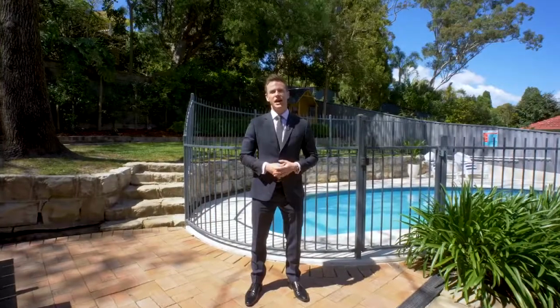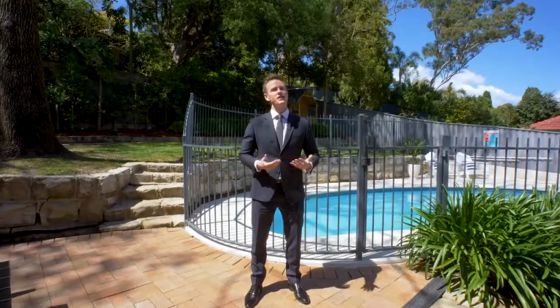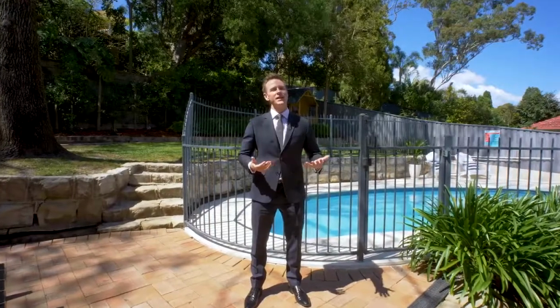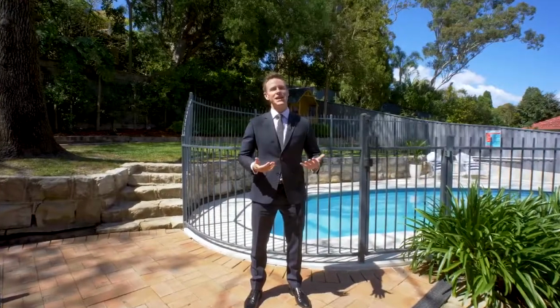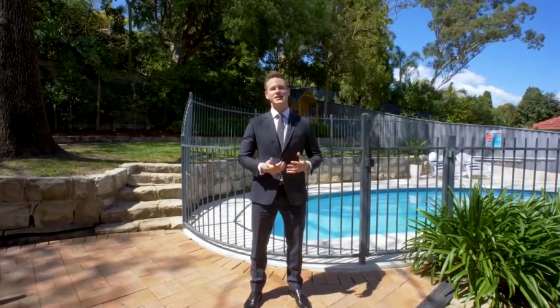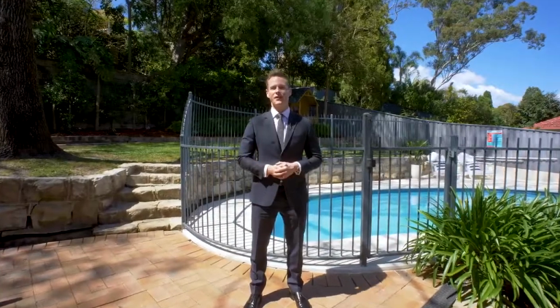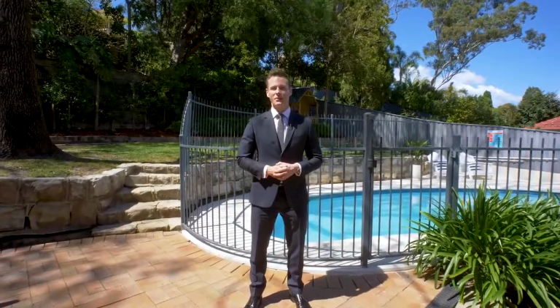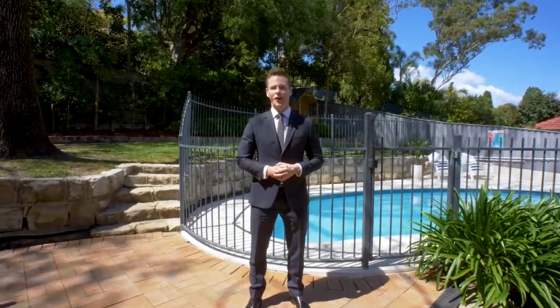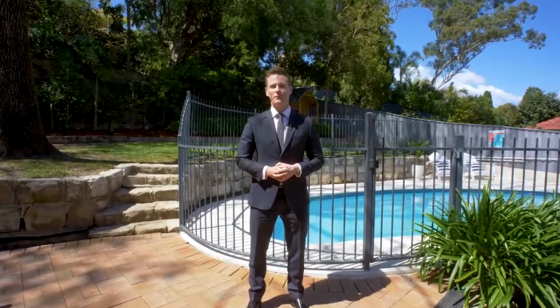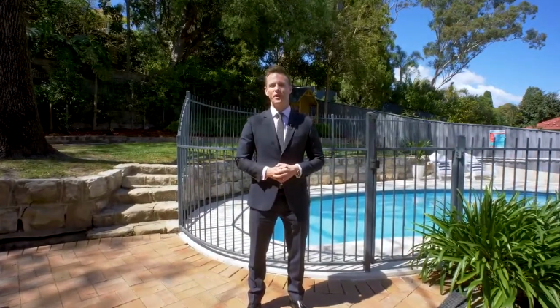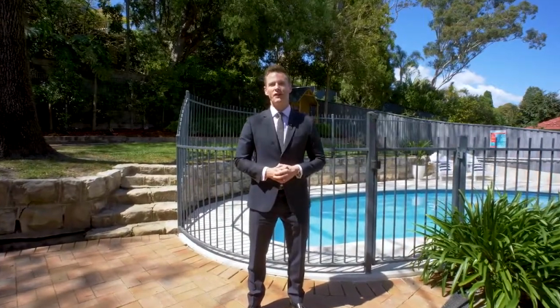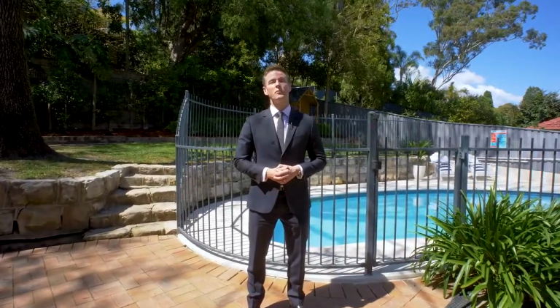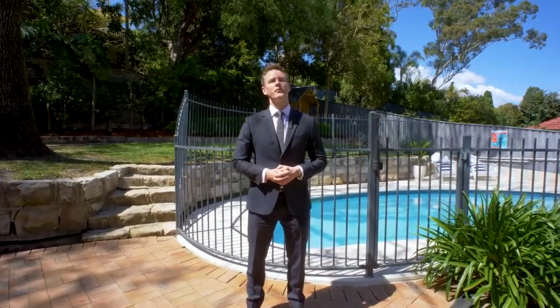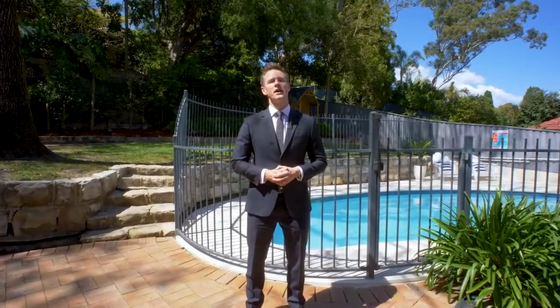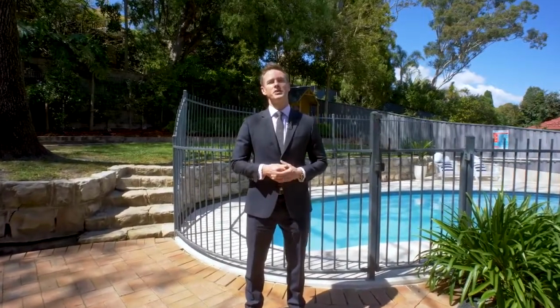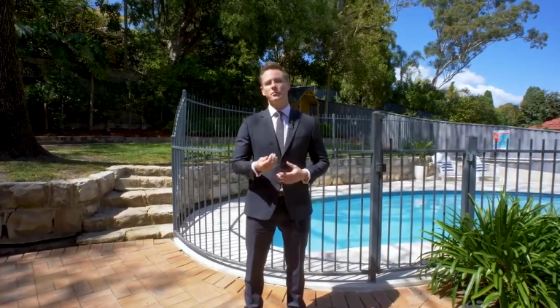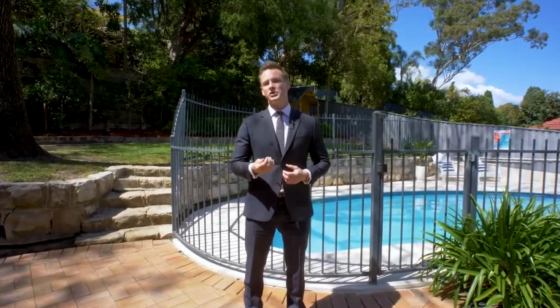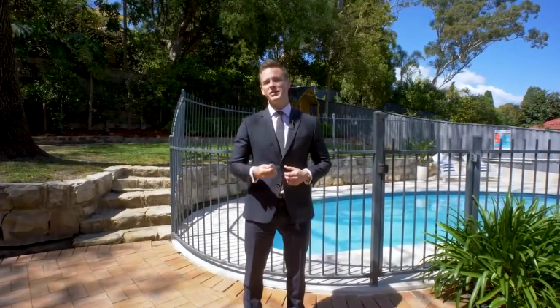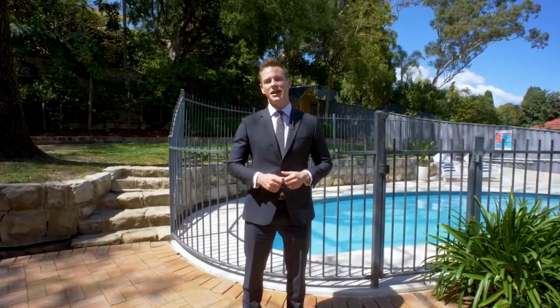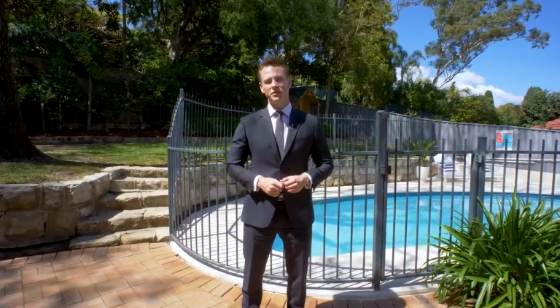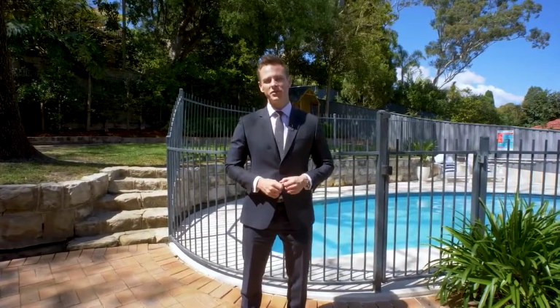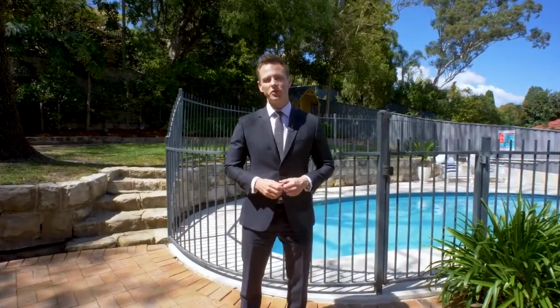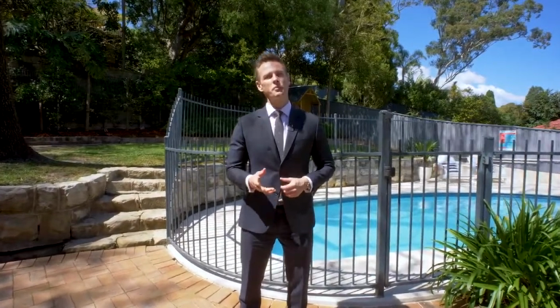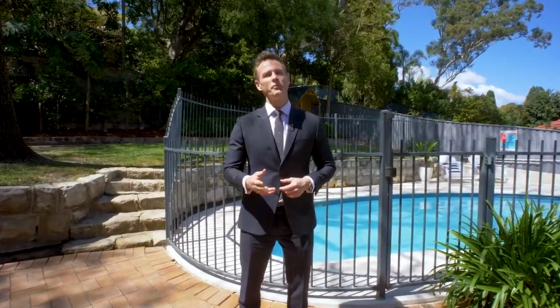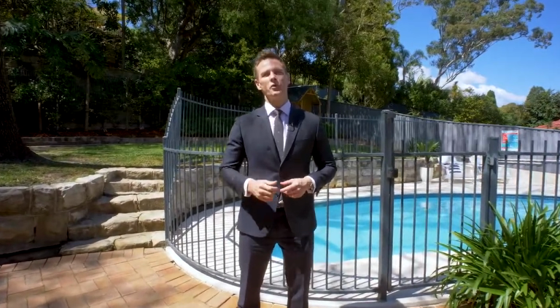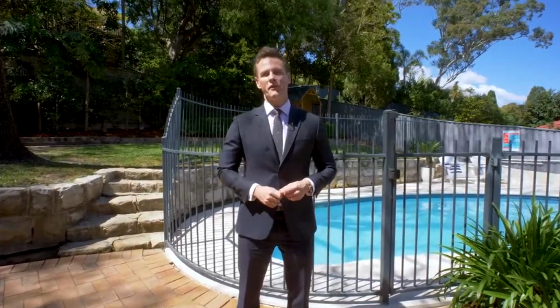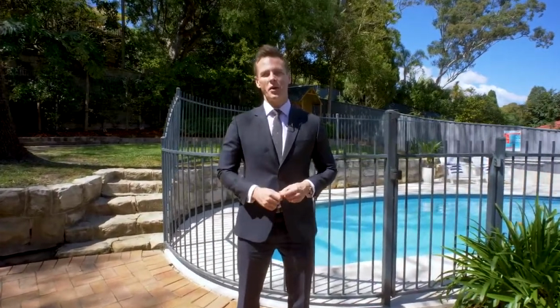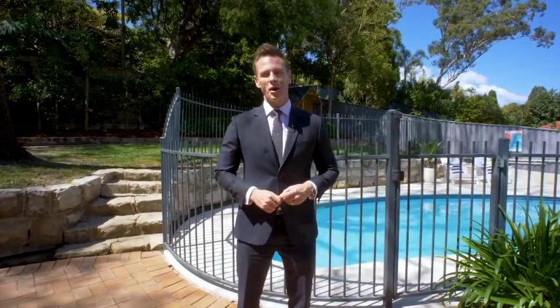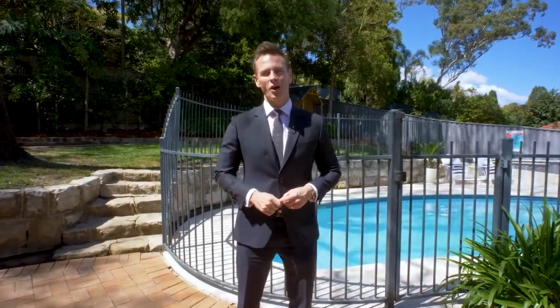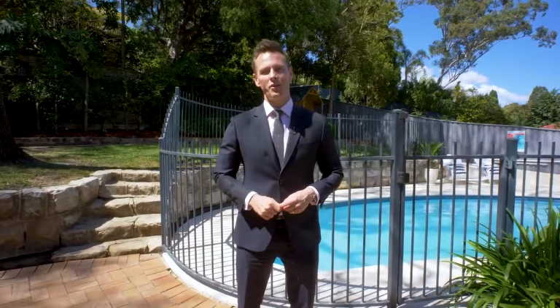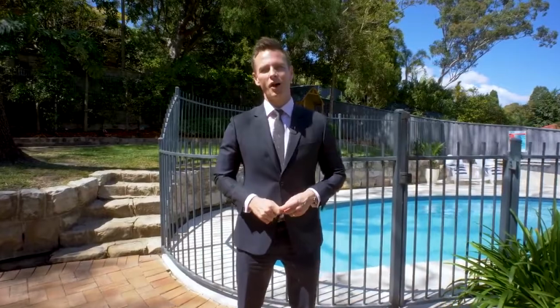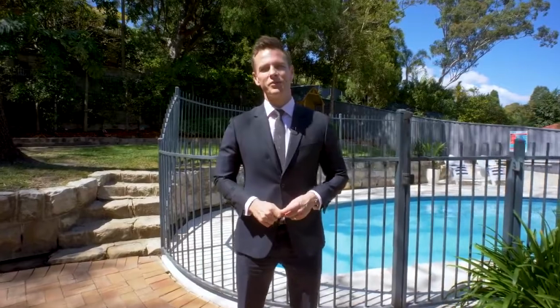It's a fantastic family home. For more information please reach out to us or just pop through one of our upcoming open homes.